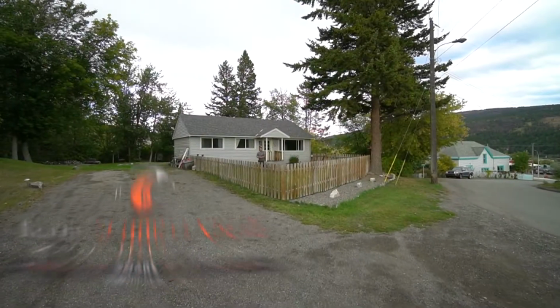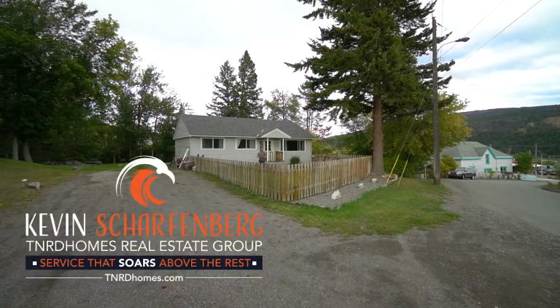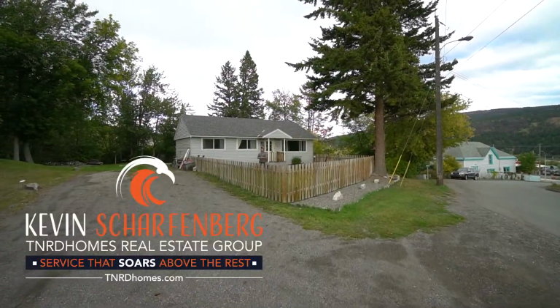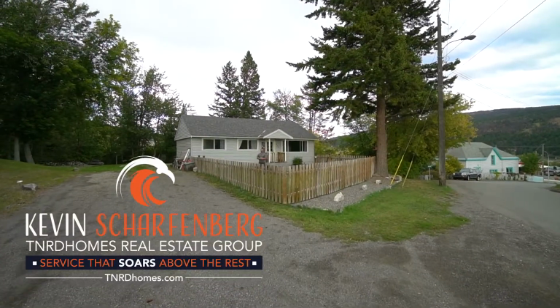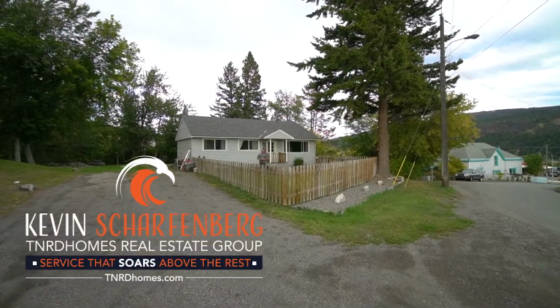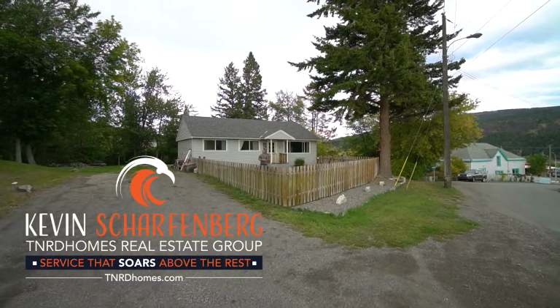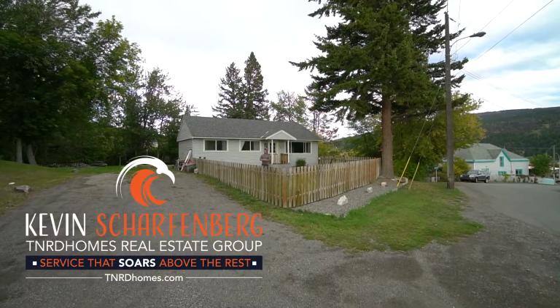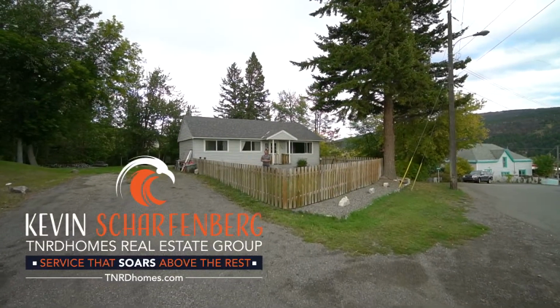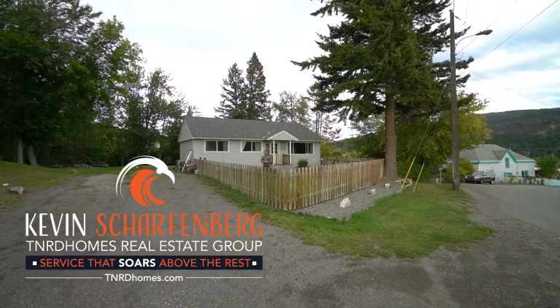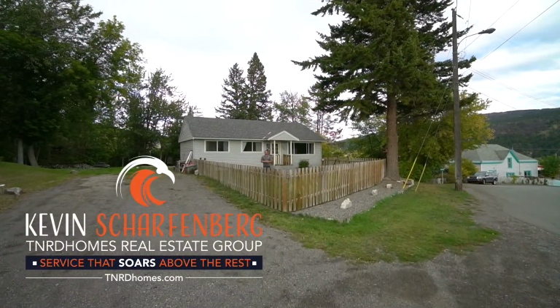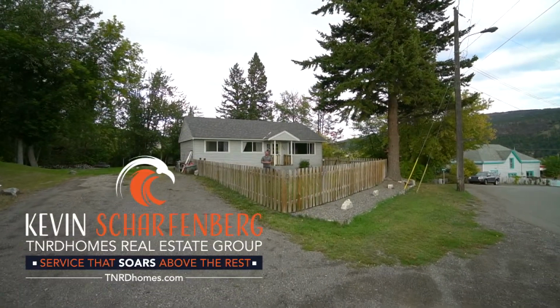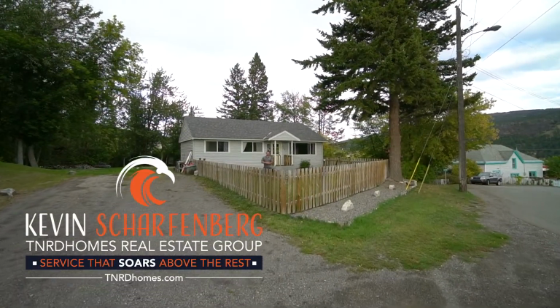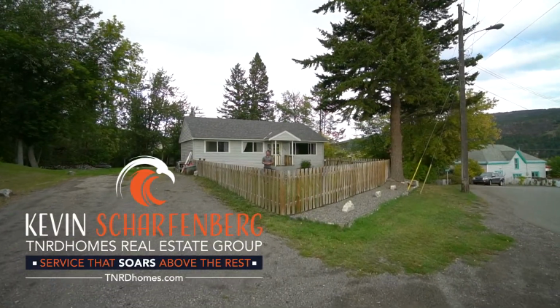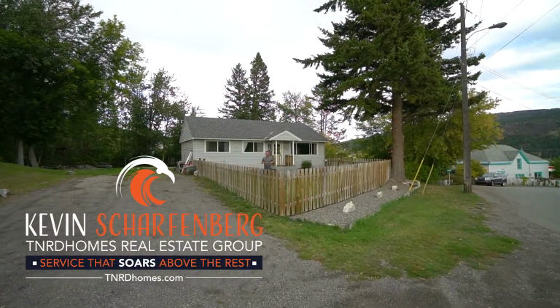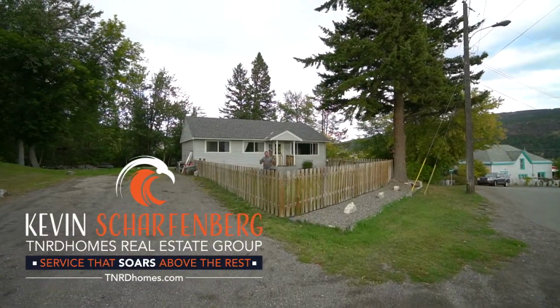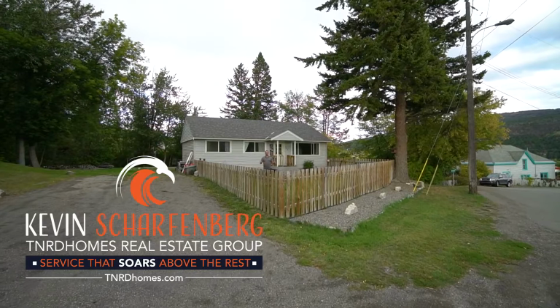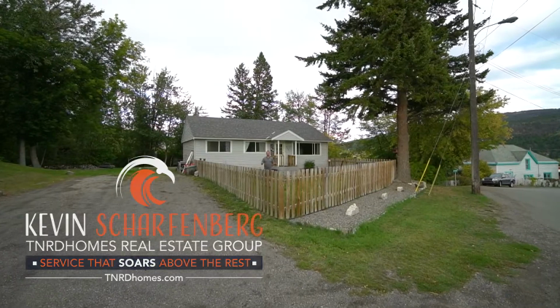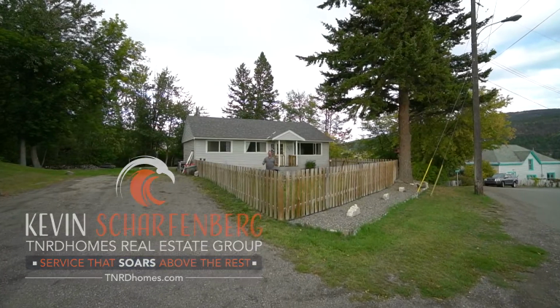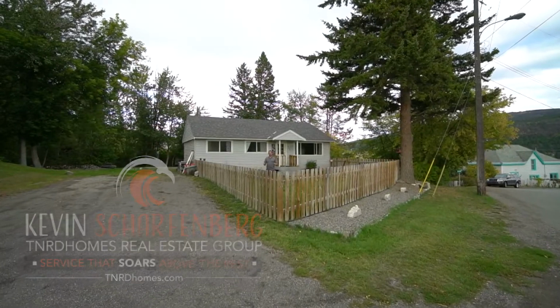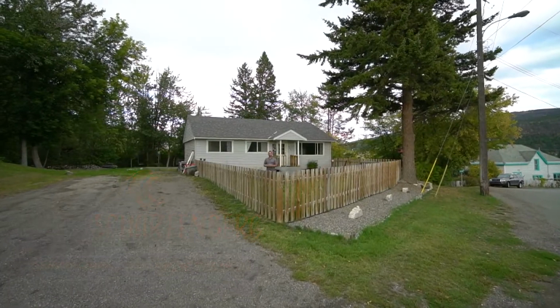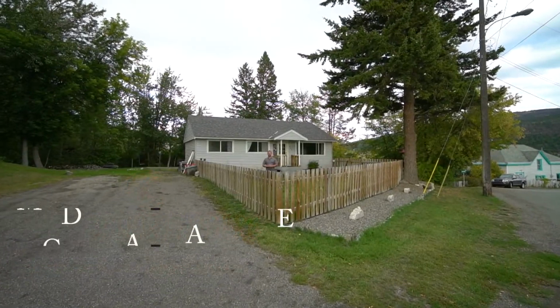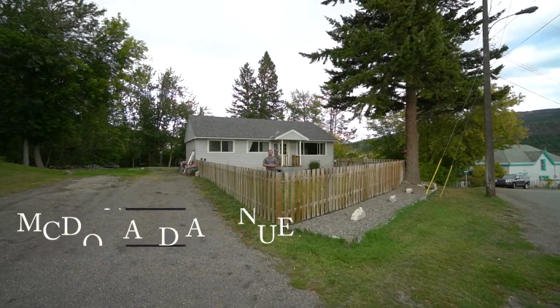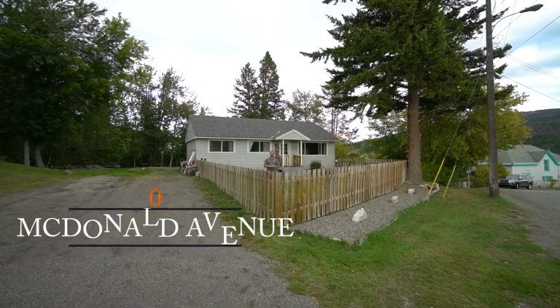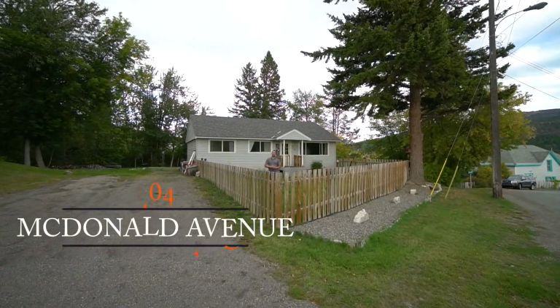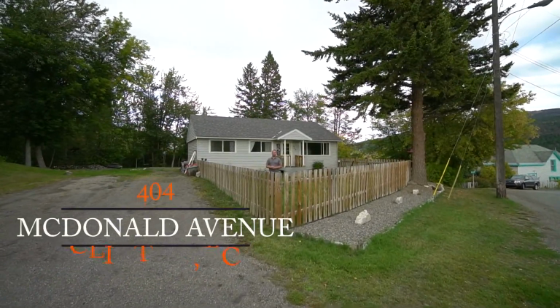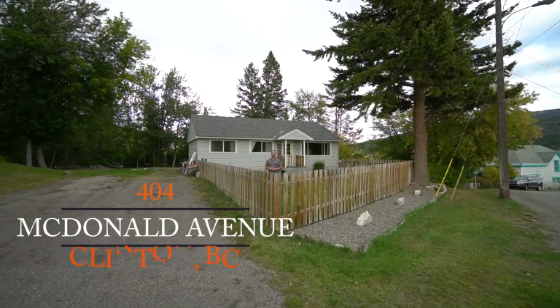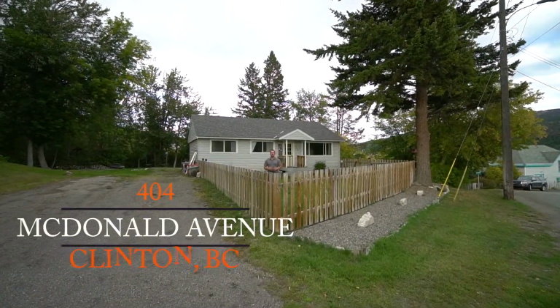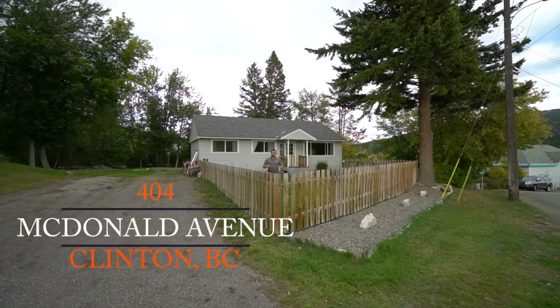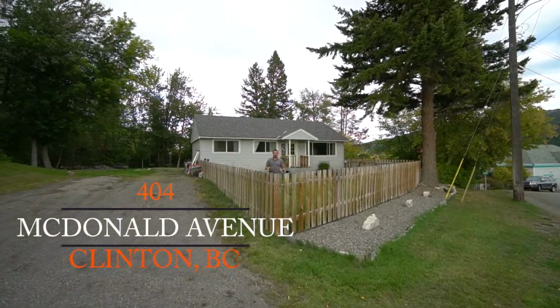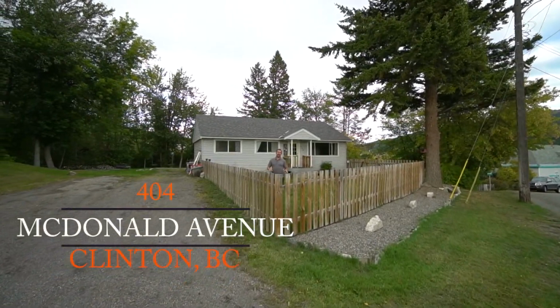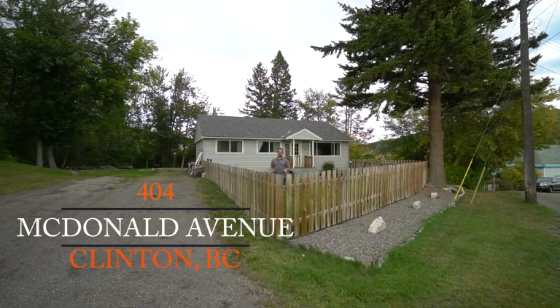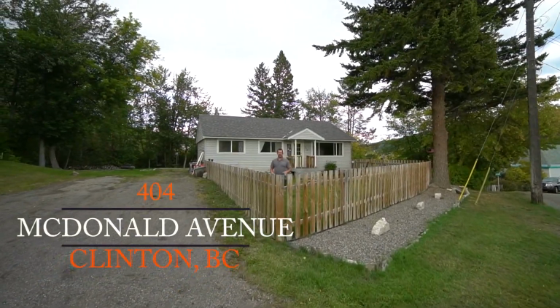Hey, I'm Kevin Sharvenberg with the T90 Homes Real Estate Group. I'm bringing you this excellent new listing at 404 McDonald Ave in Clinton.